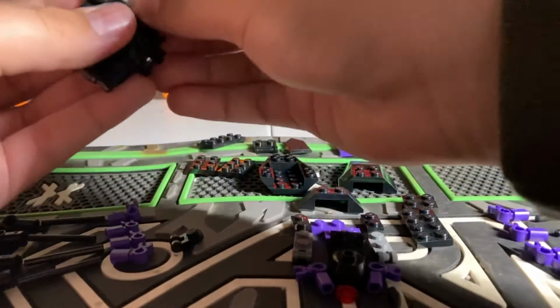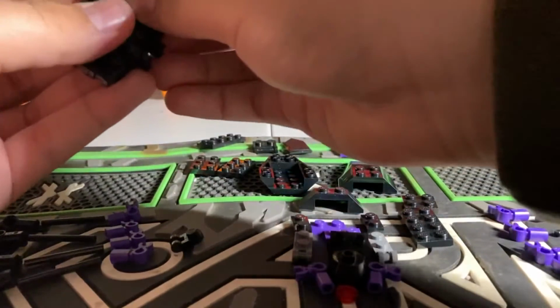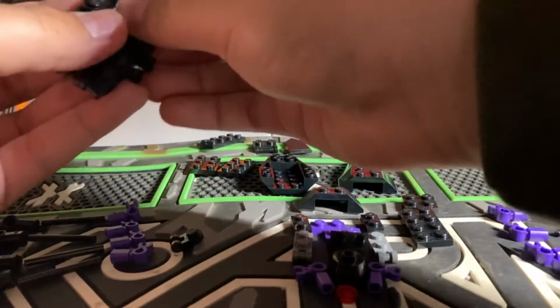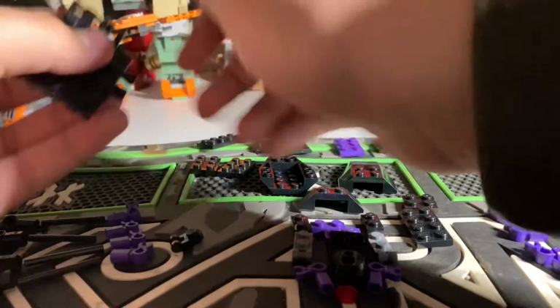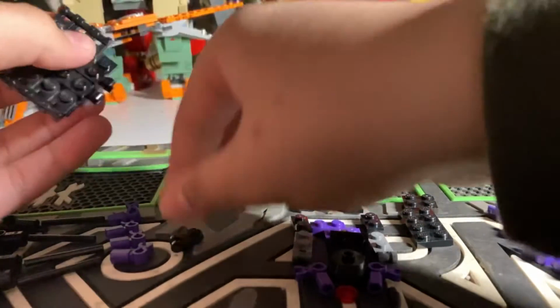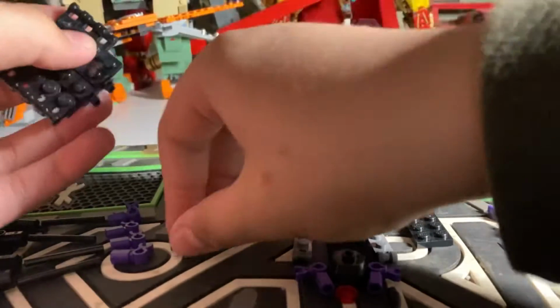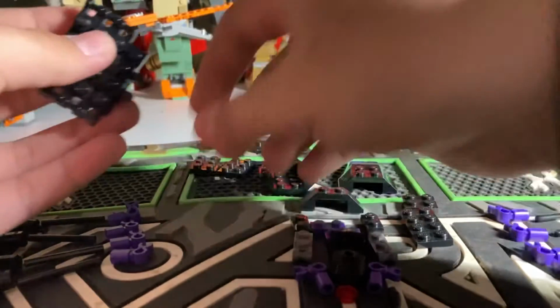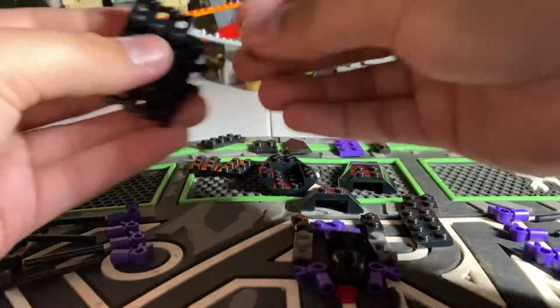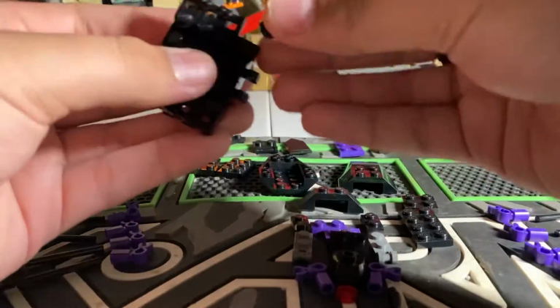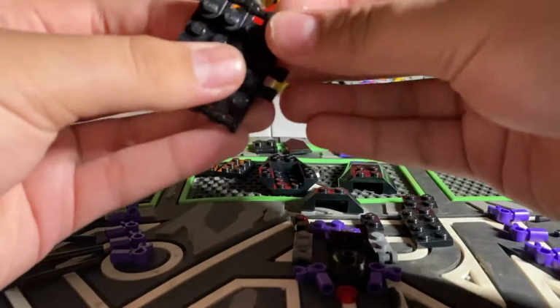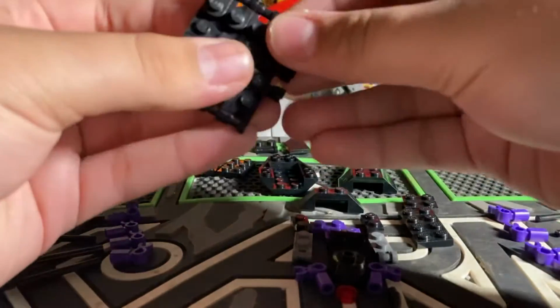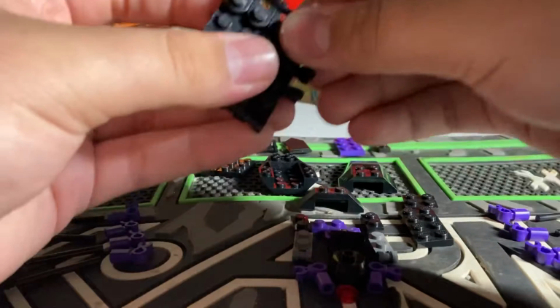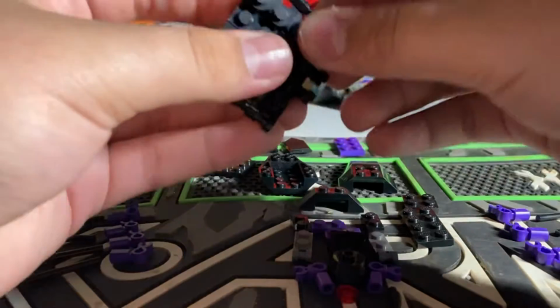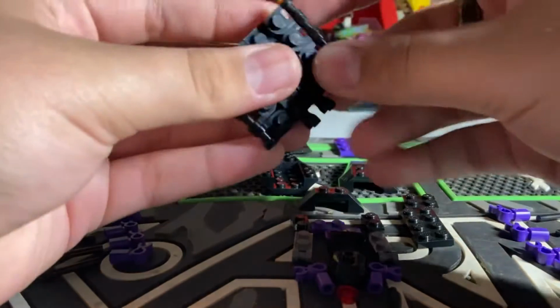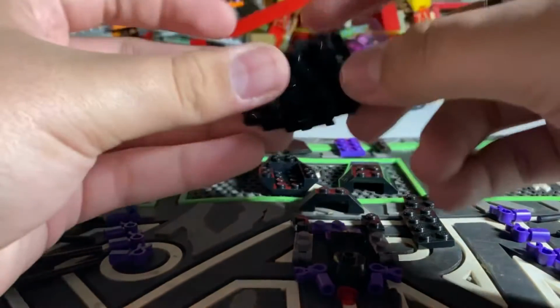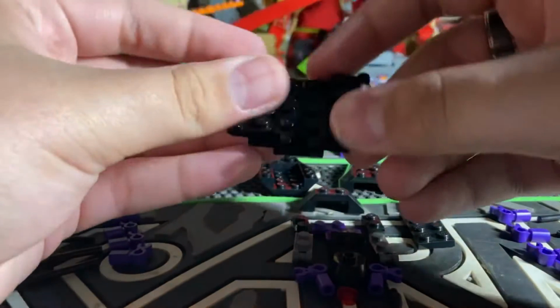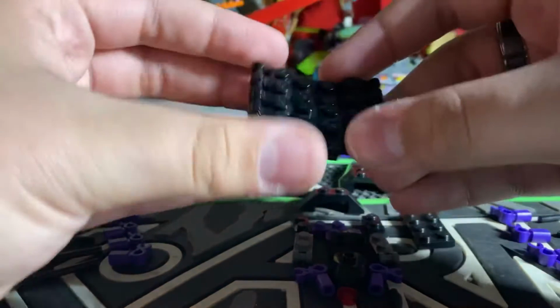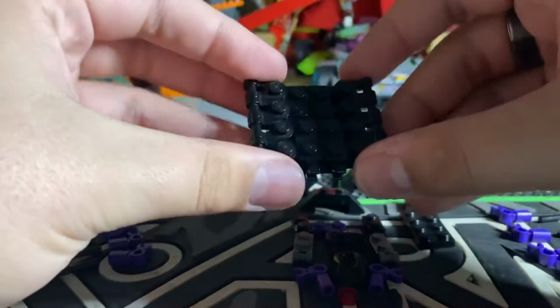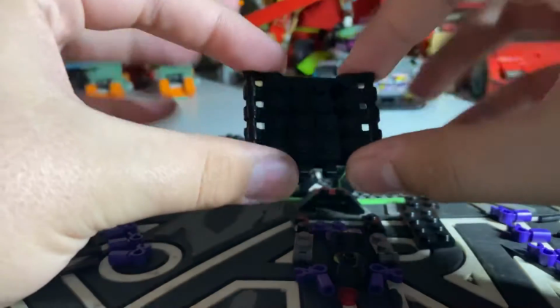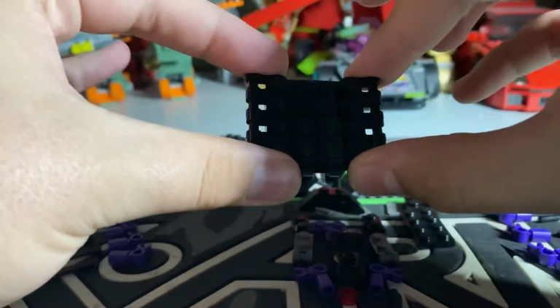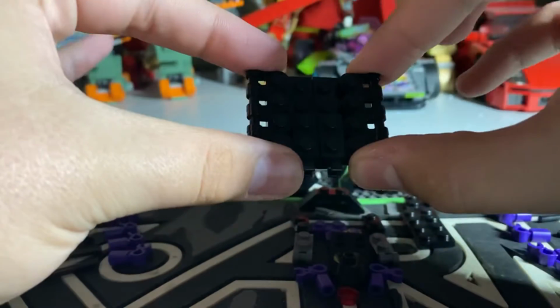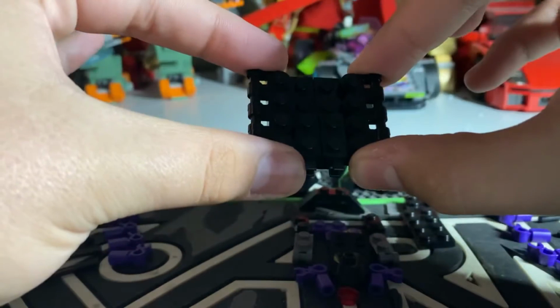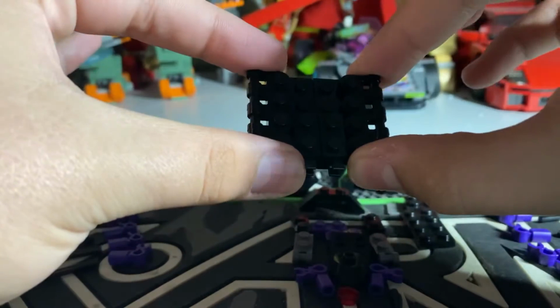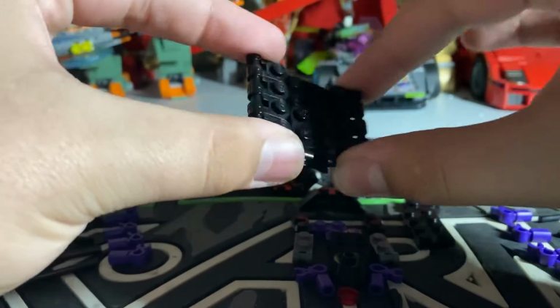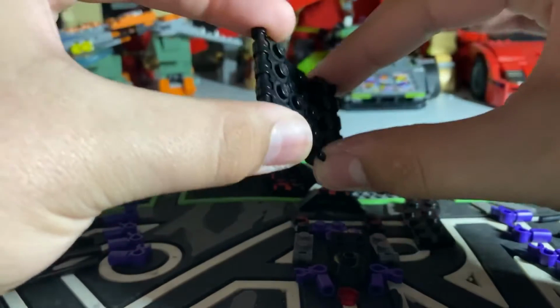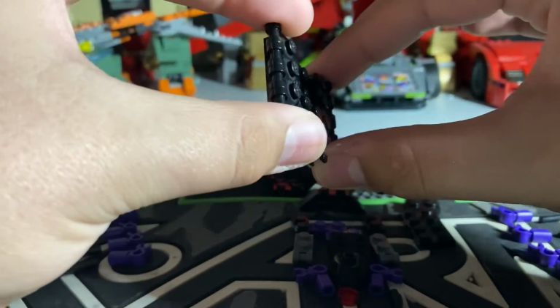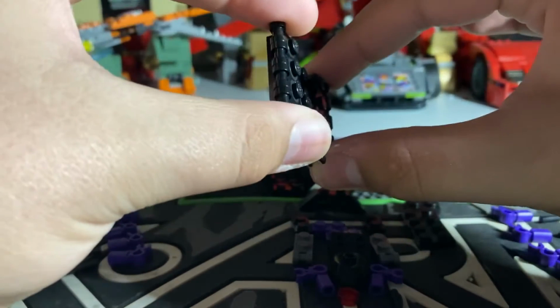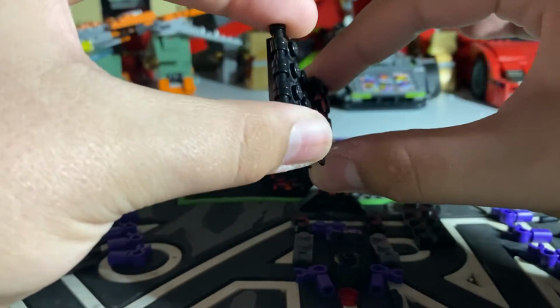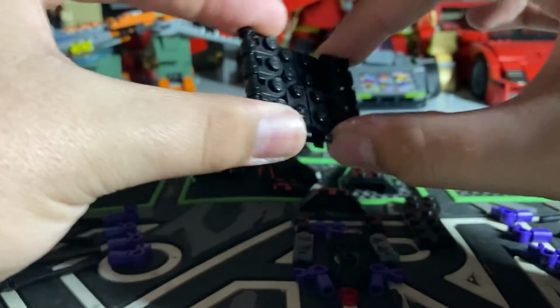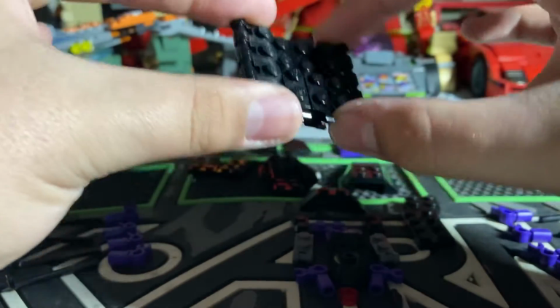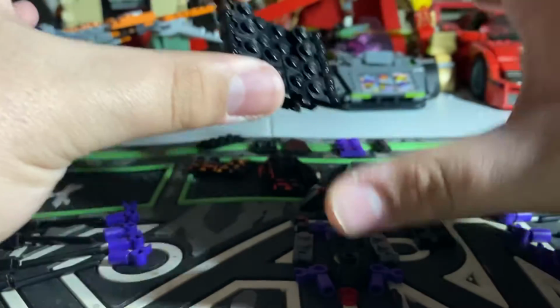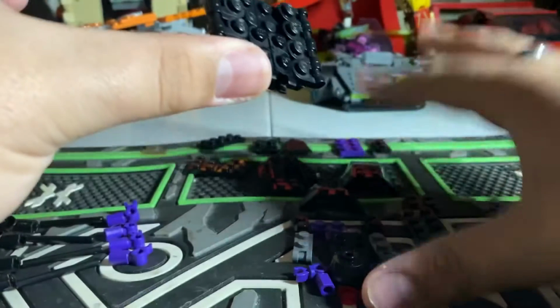And you should have 8 of them, 4 on each side, like that.